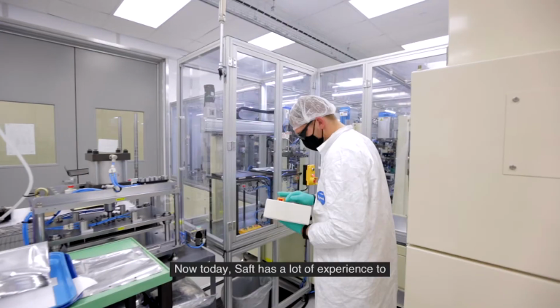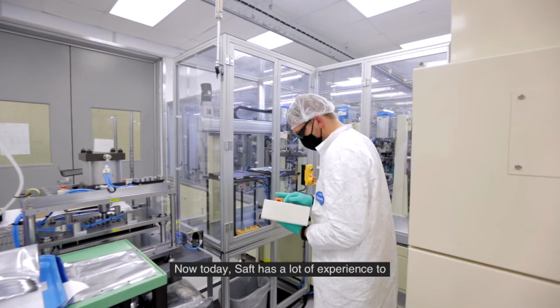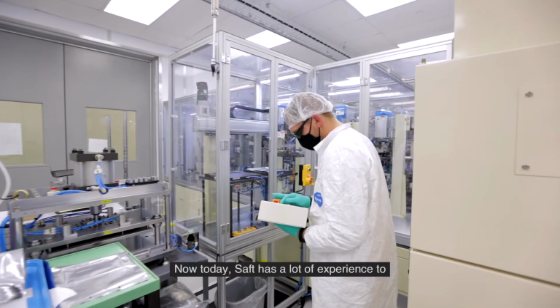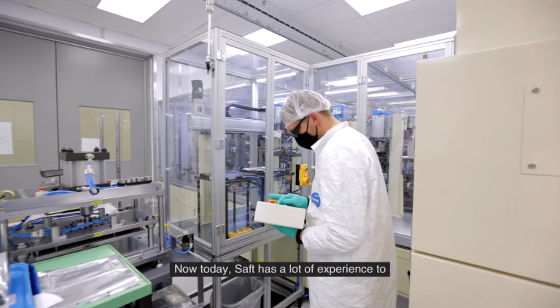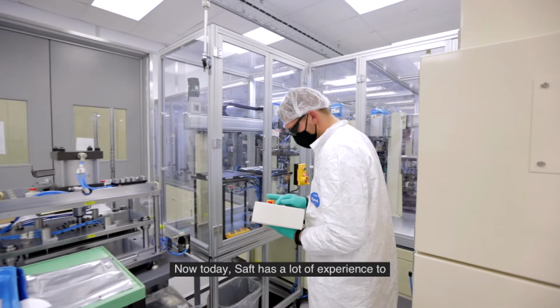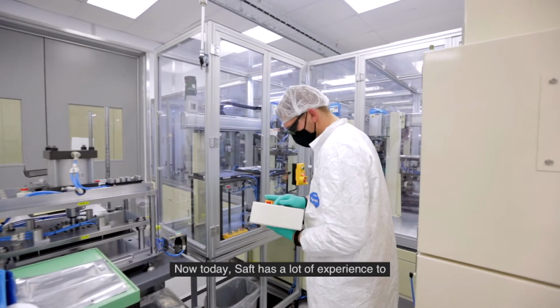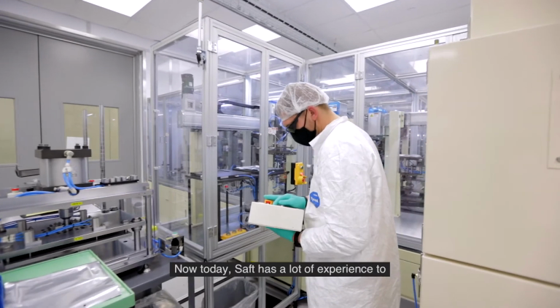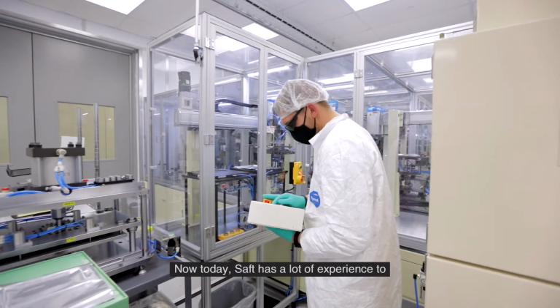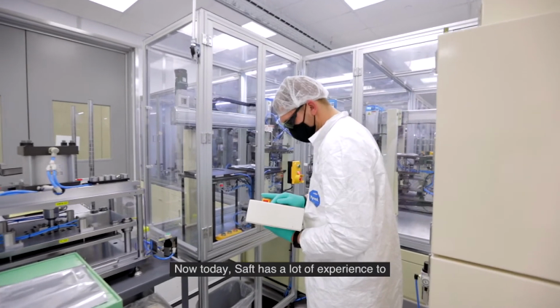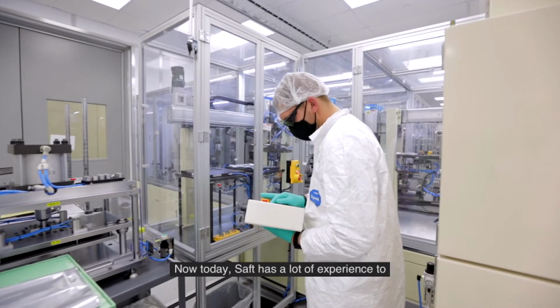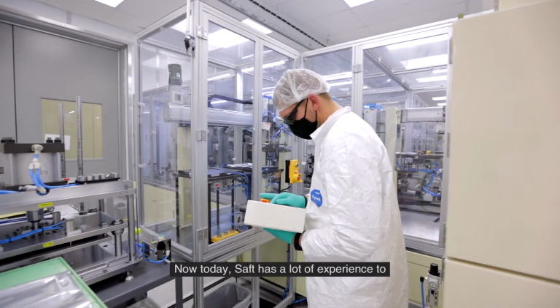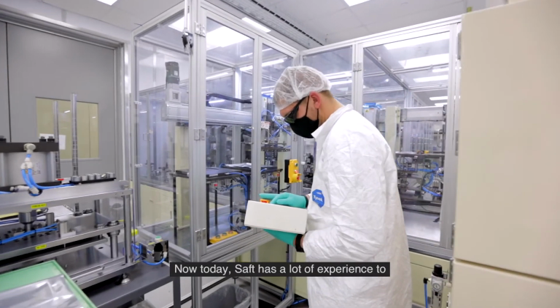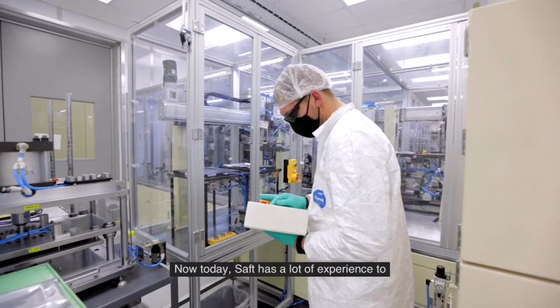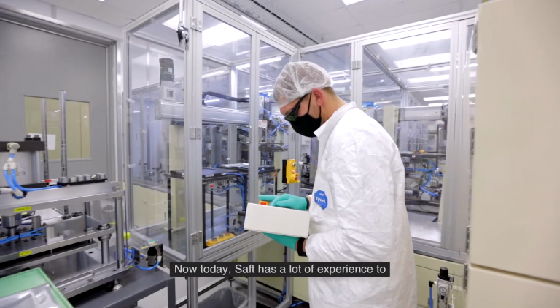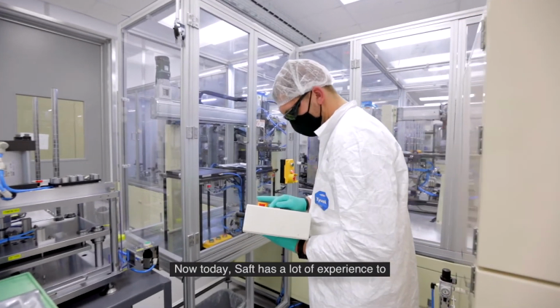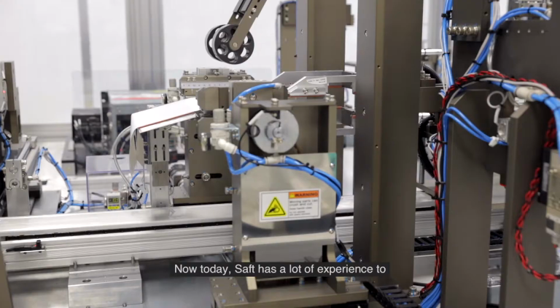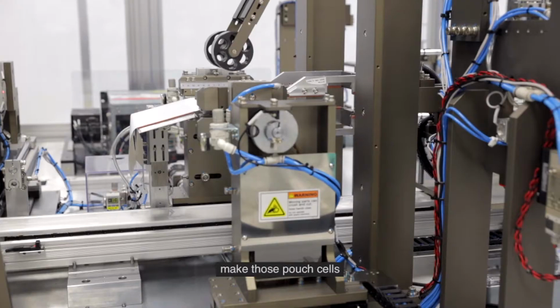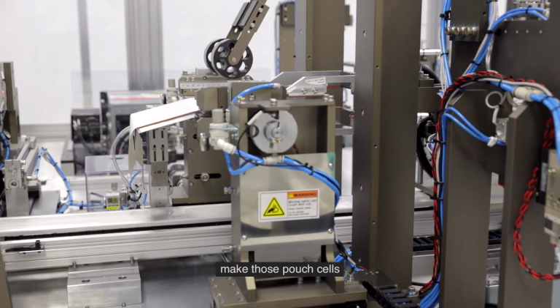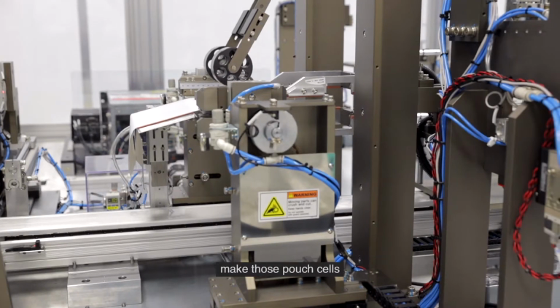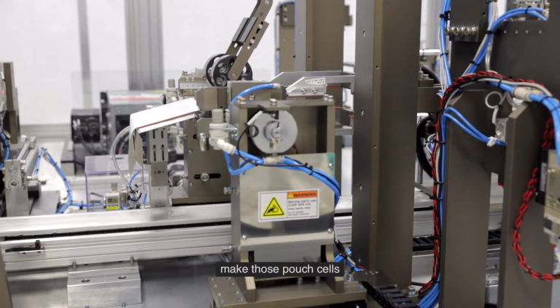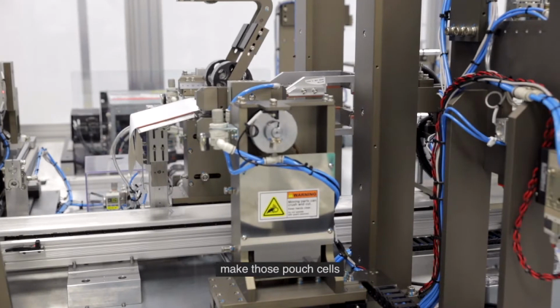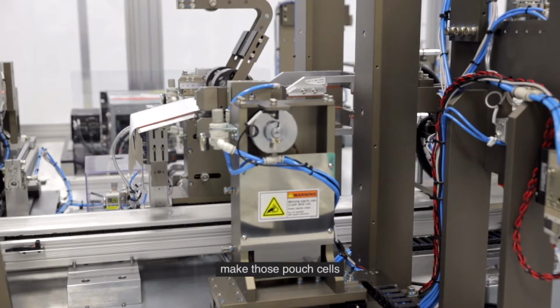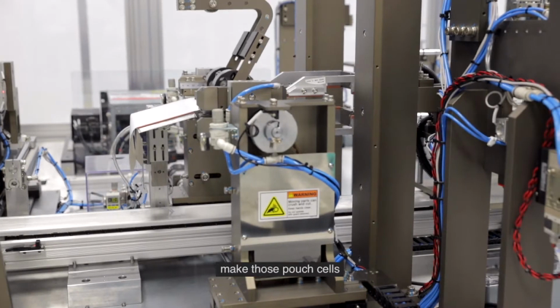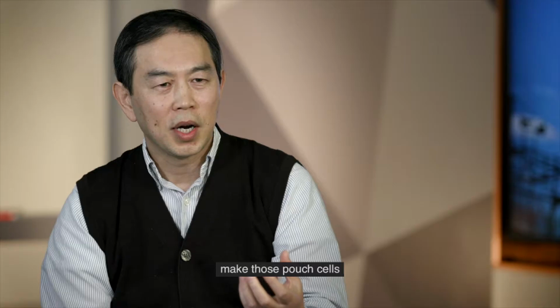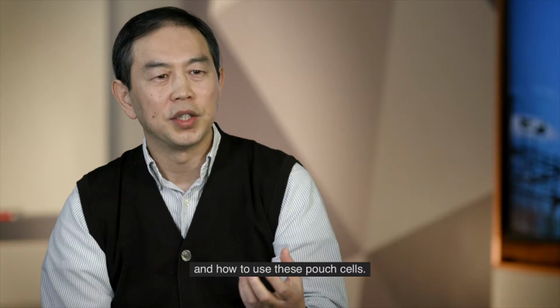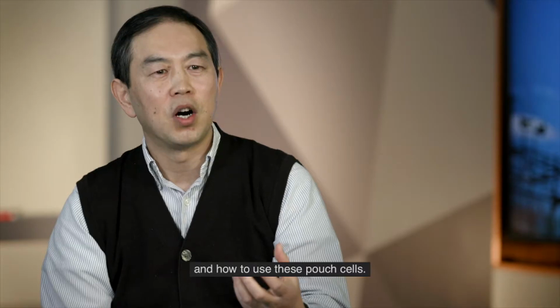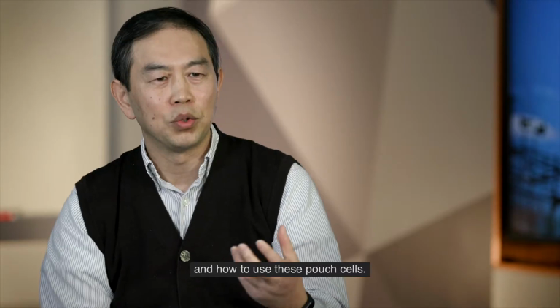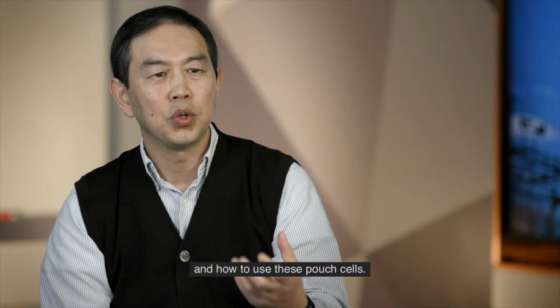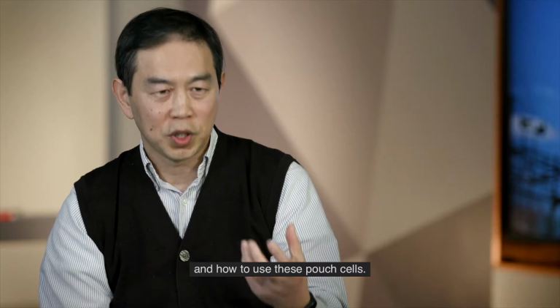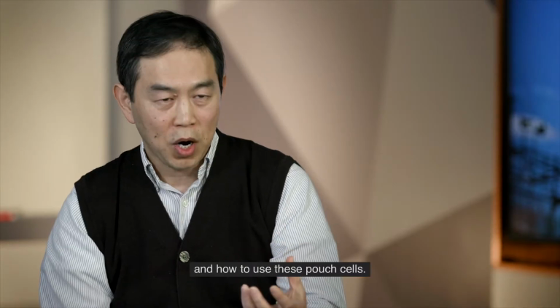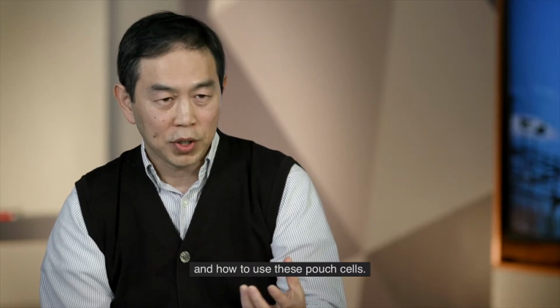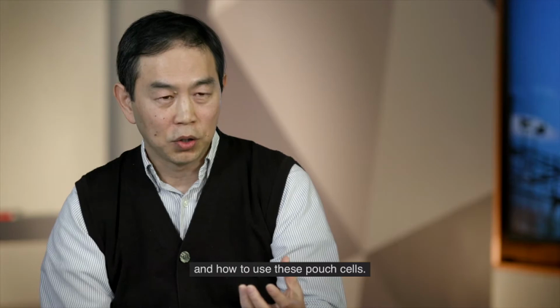Today SAFT has a lot of experience to make those pouch cells and to know how to use these pouch cells.